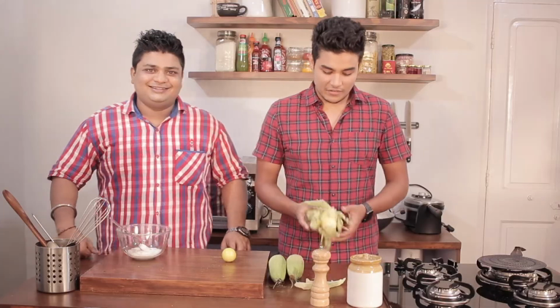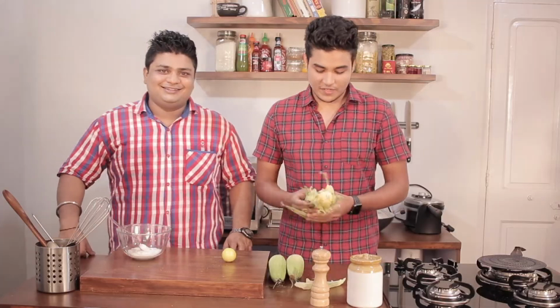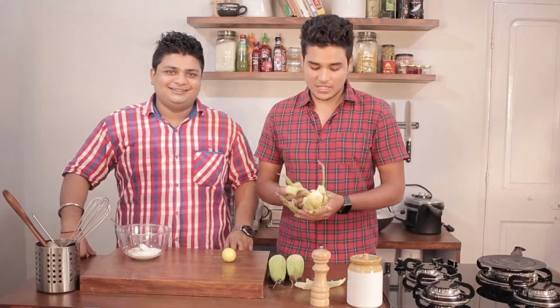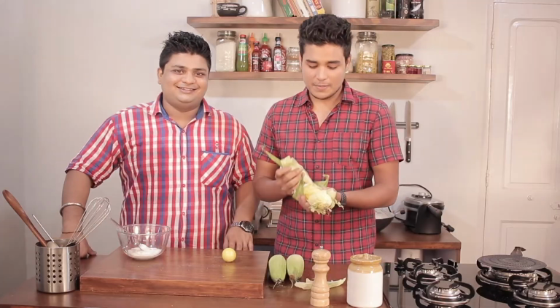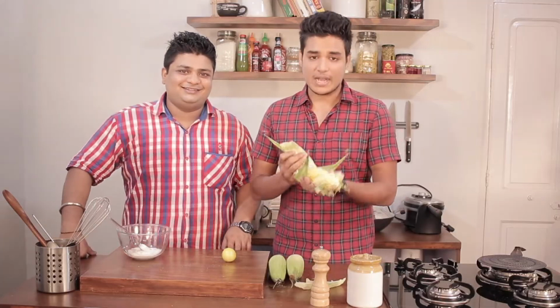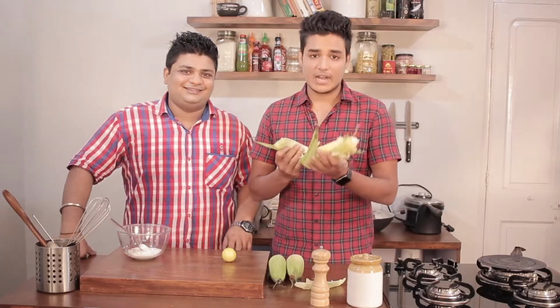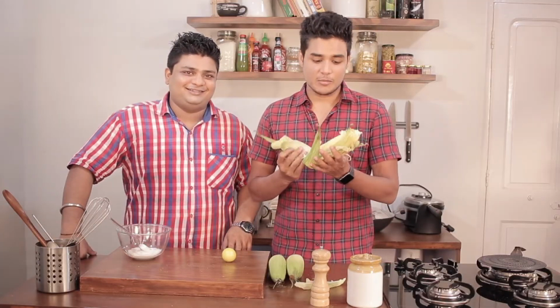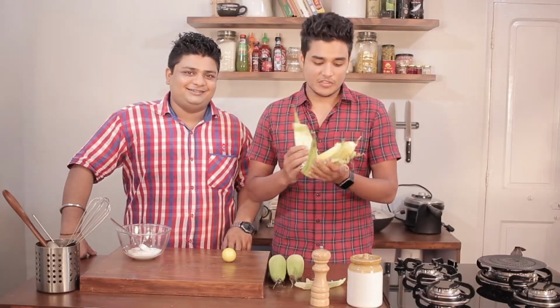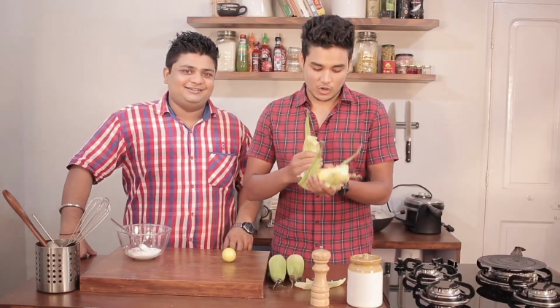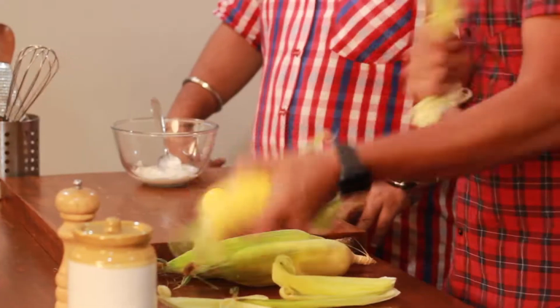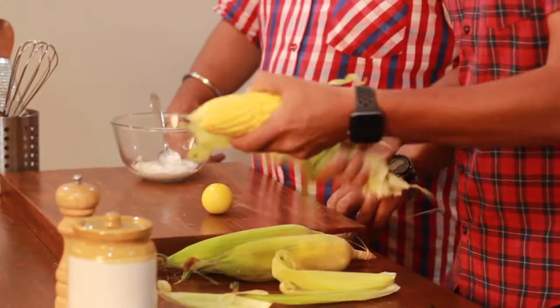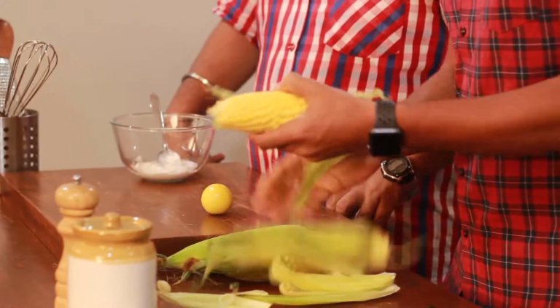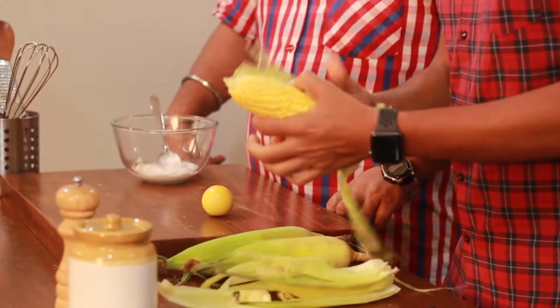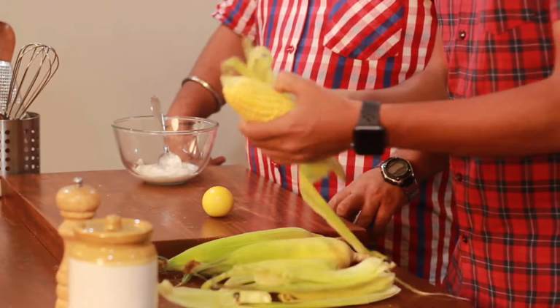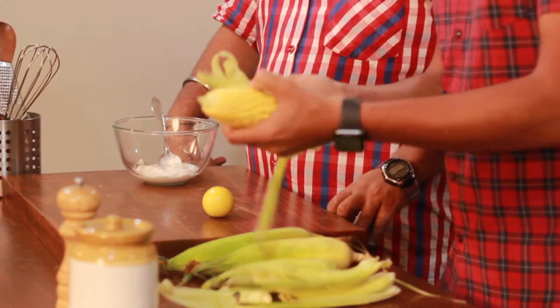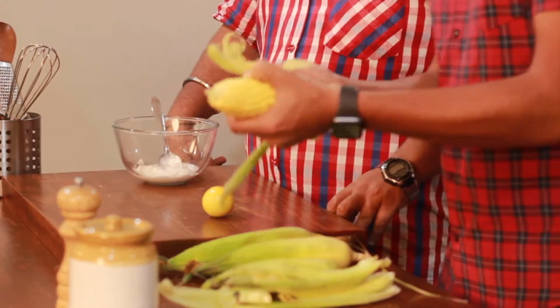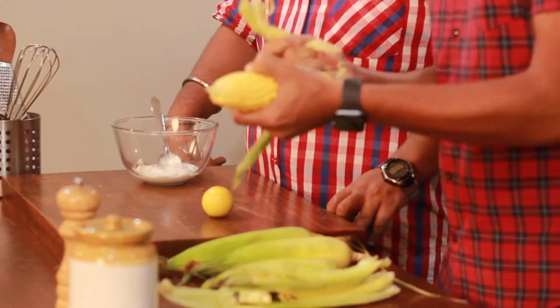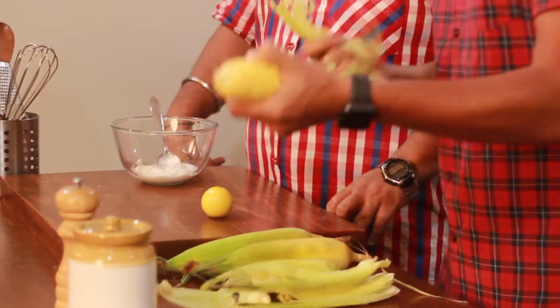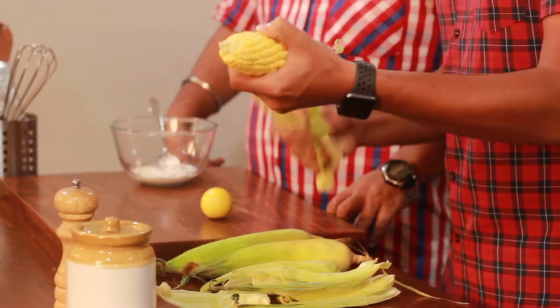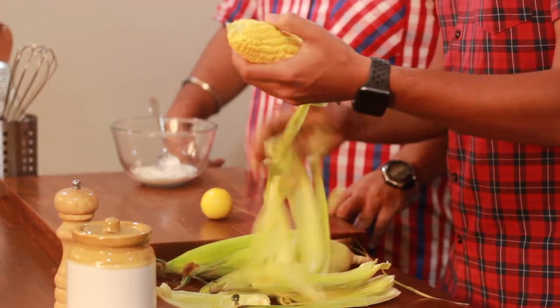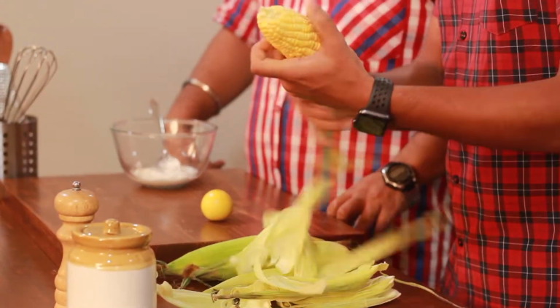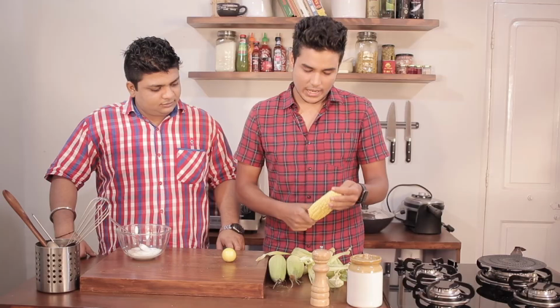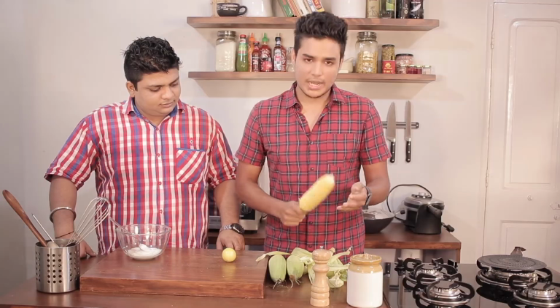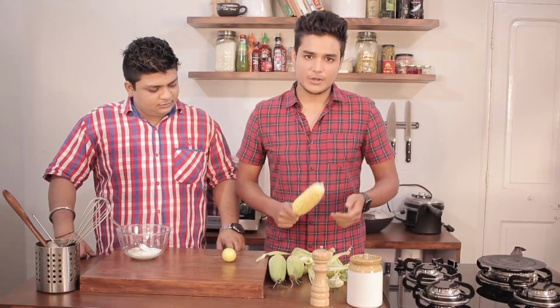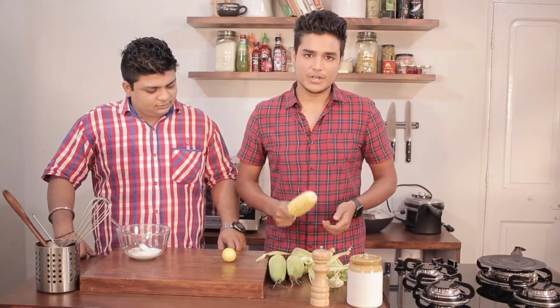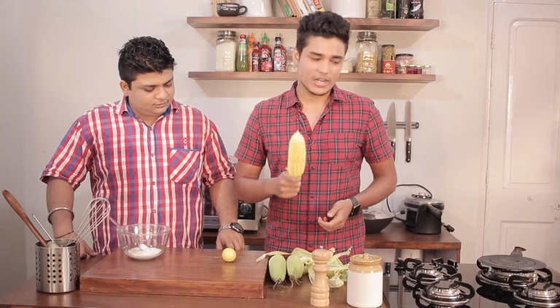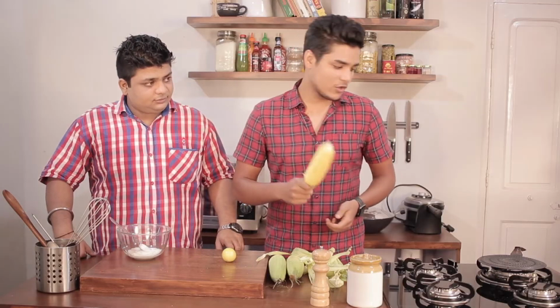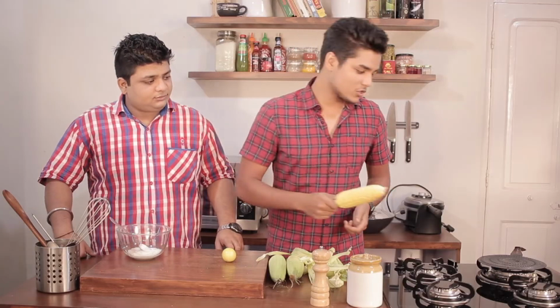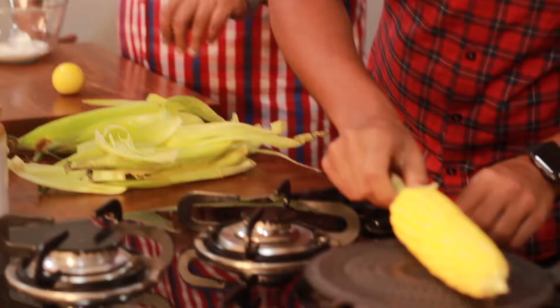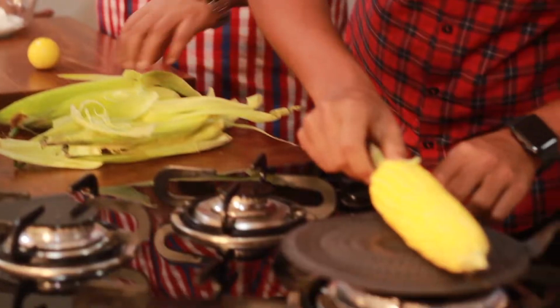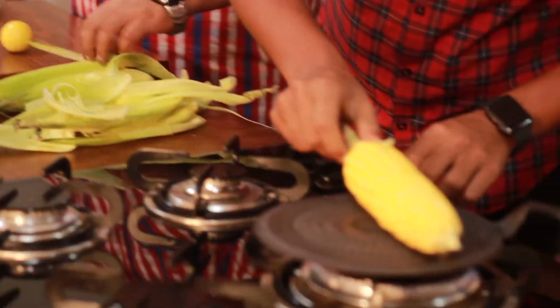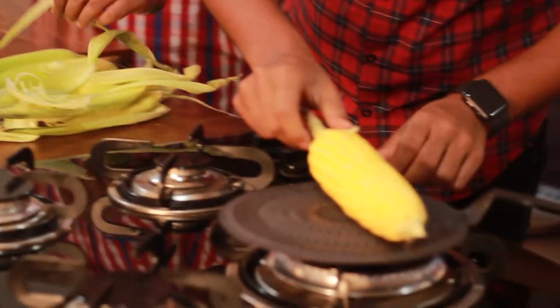First up, I'll remove the corn from the husk and put it directly on the stove to roast.